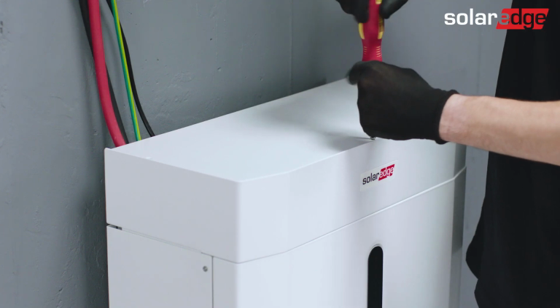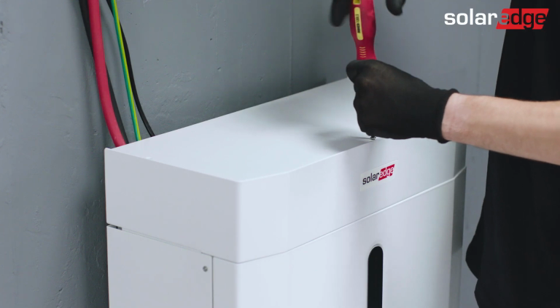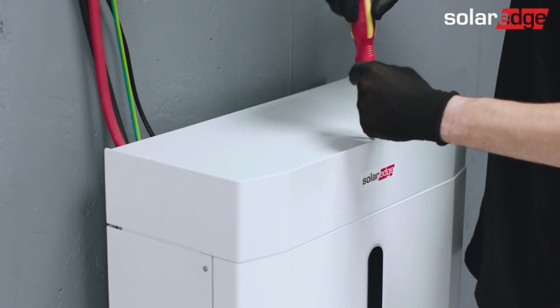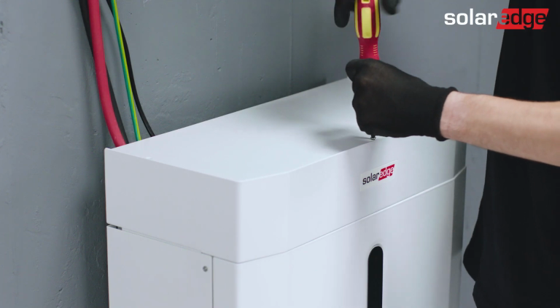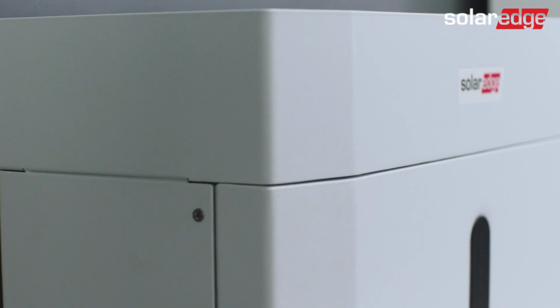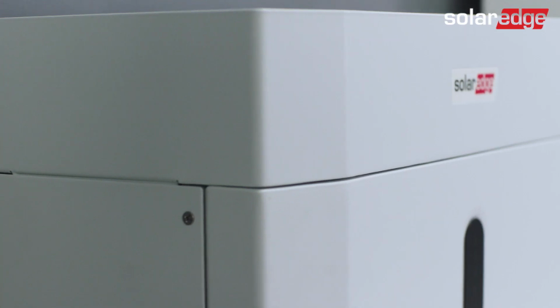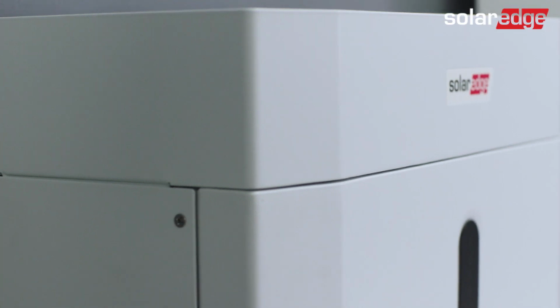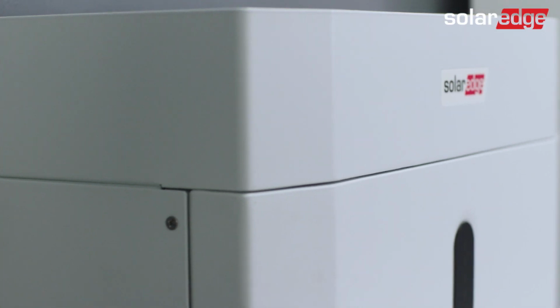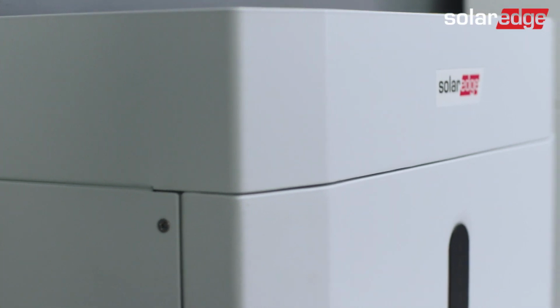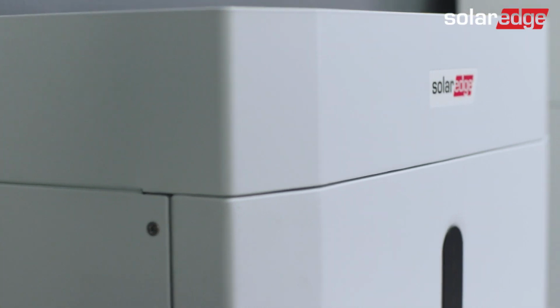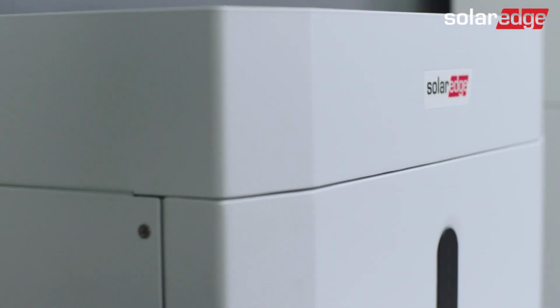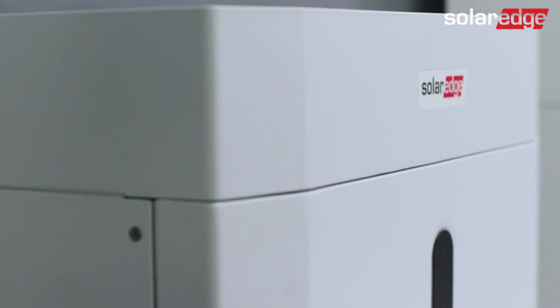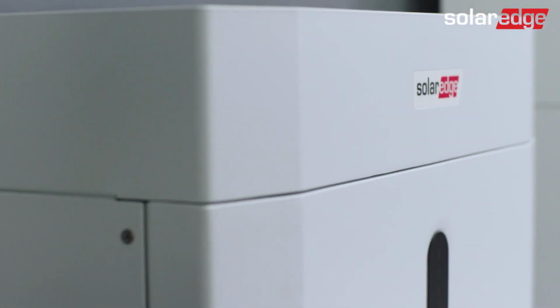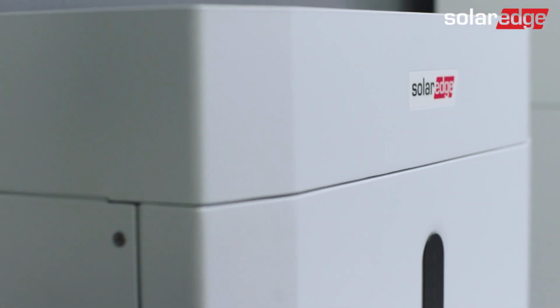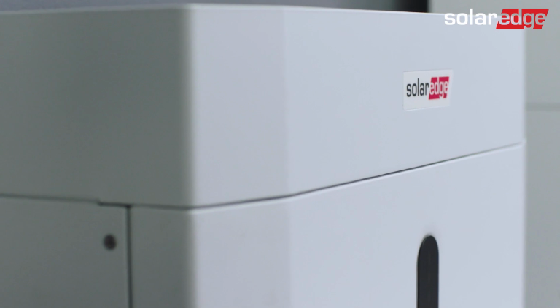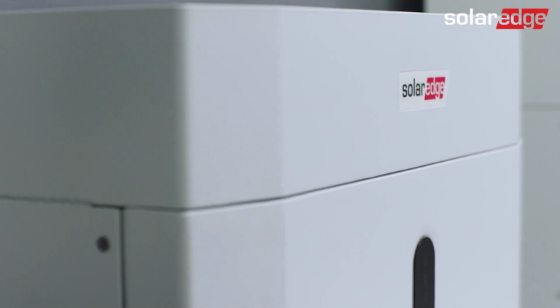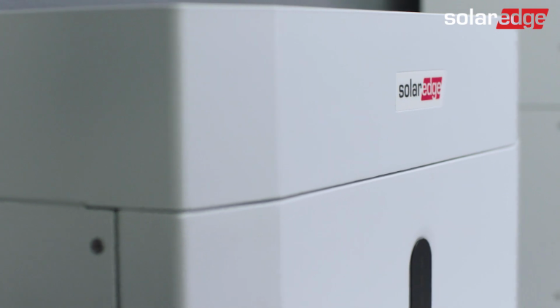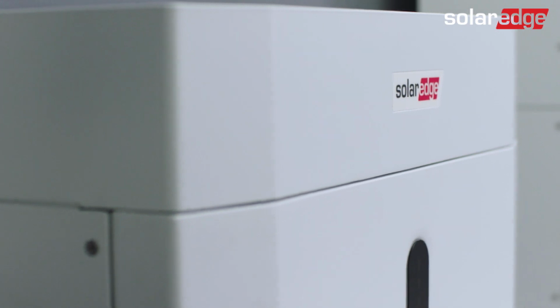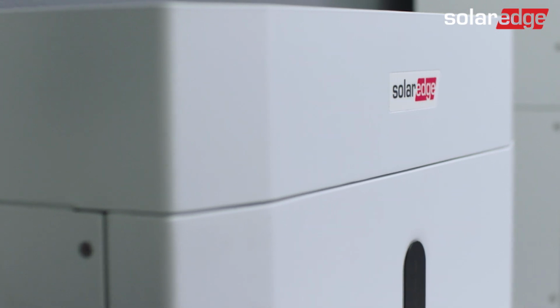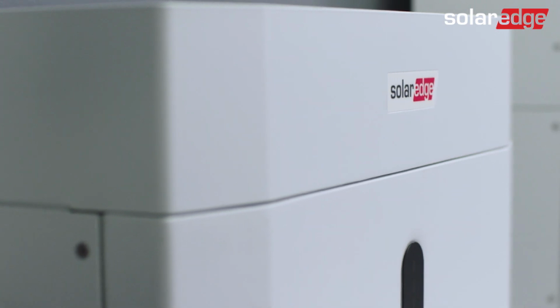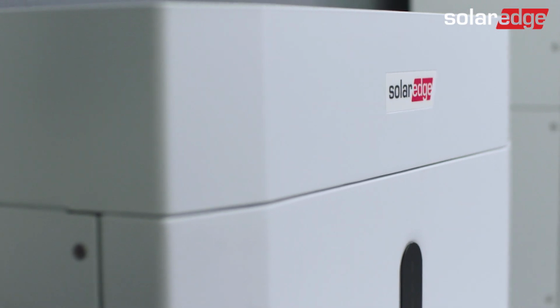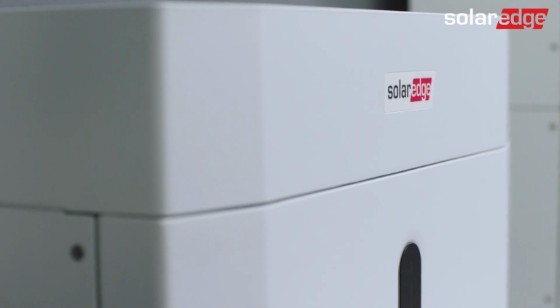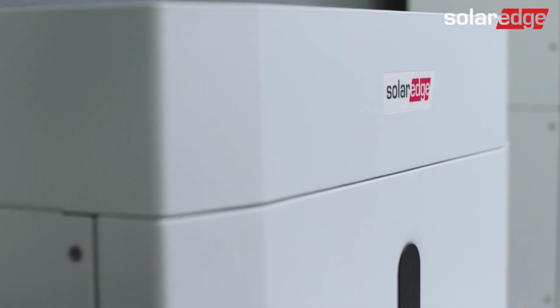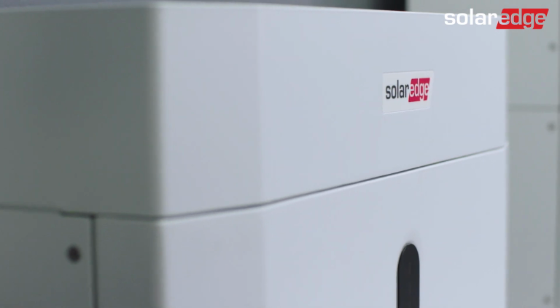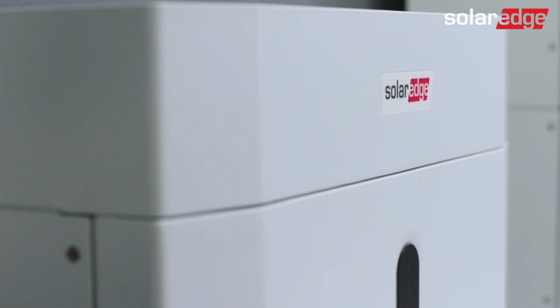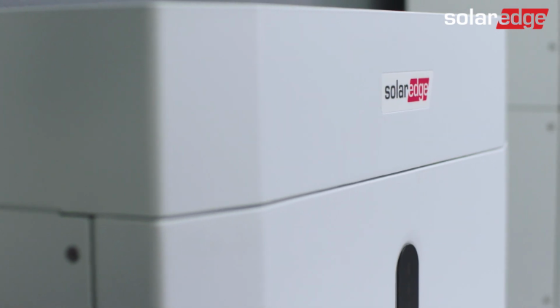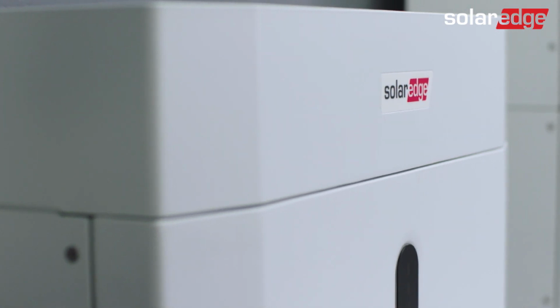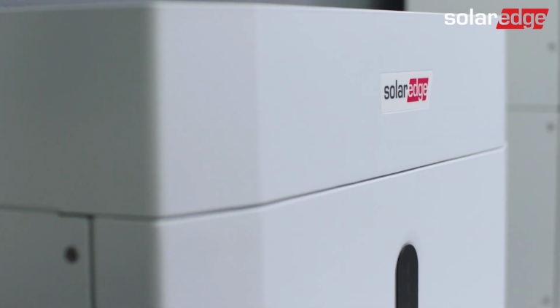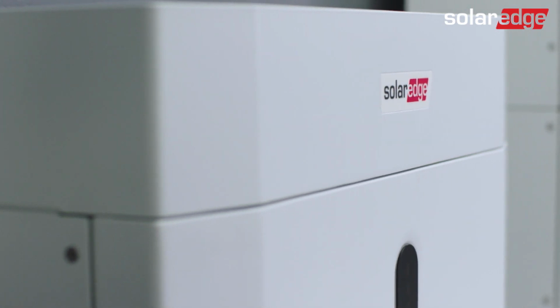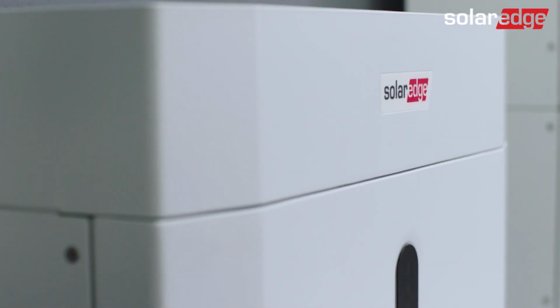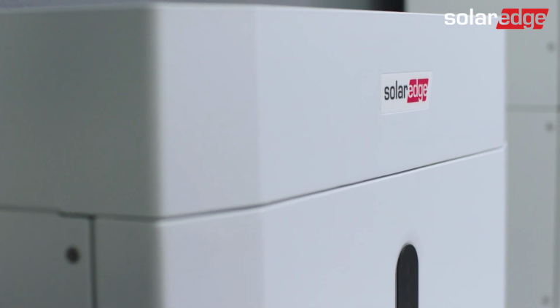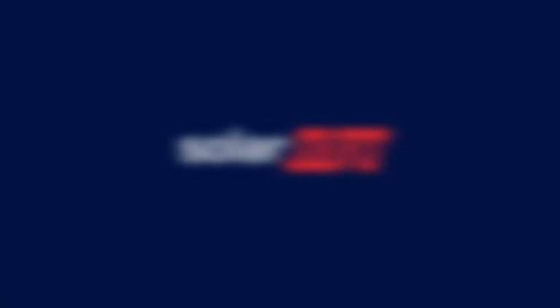Well done! You have now successfully wired the SolarEdge Home 48V battery.